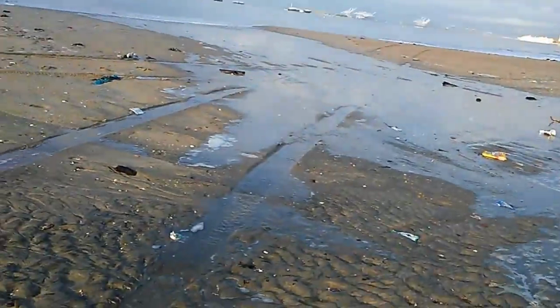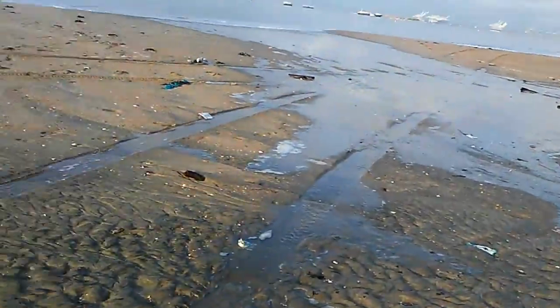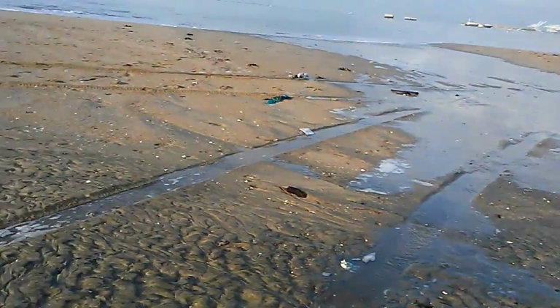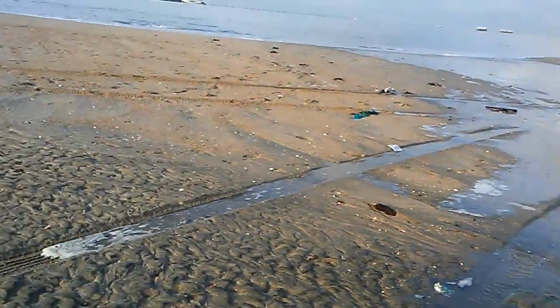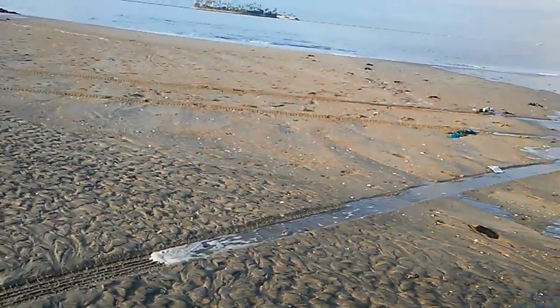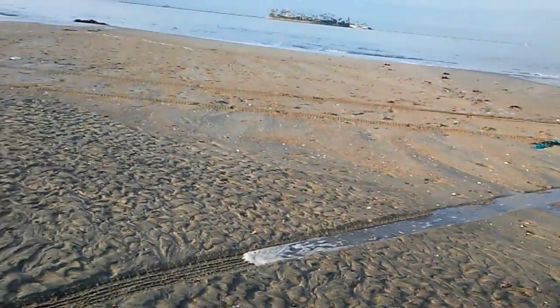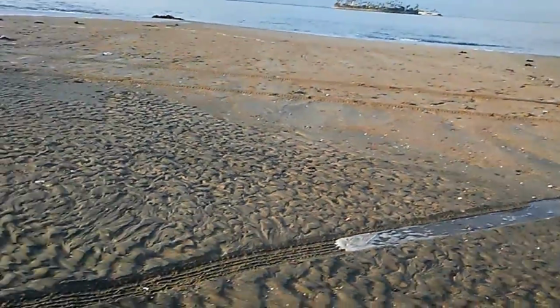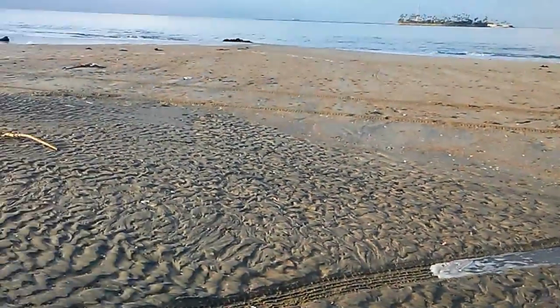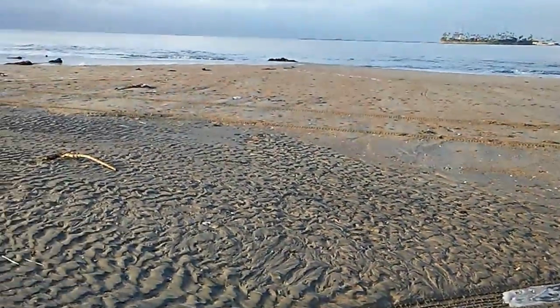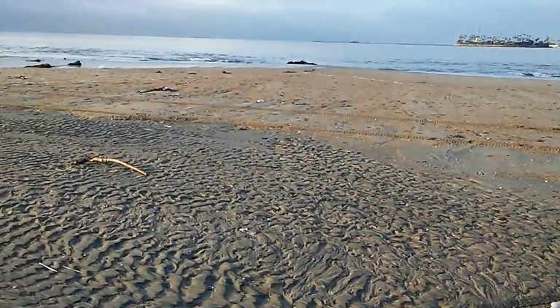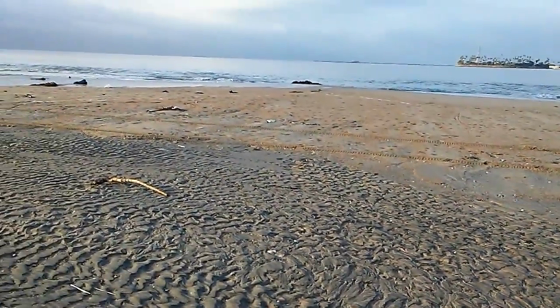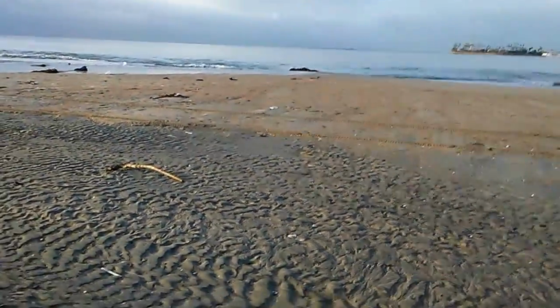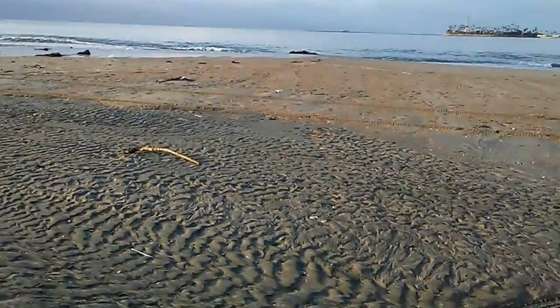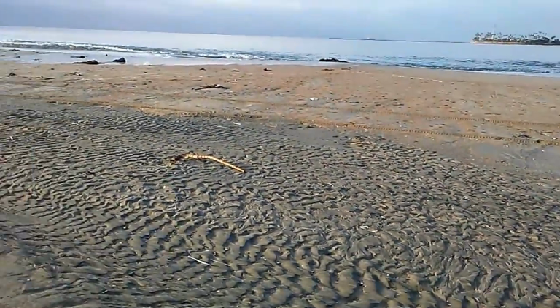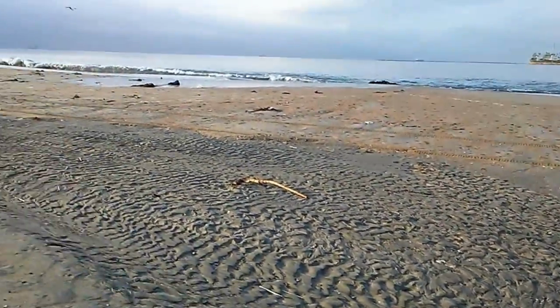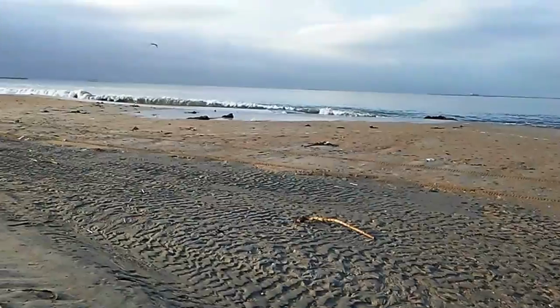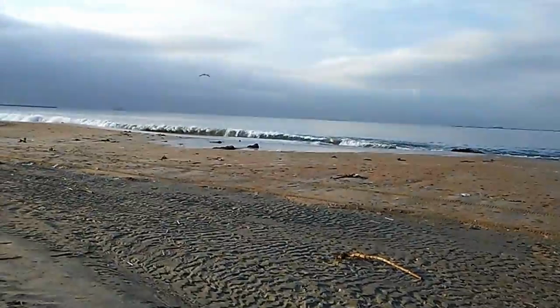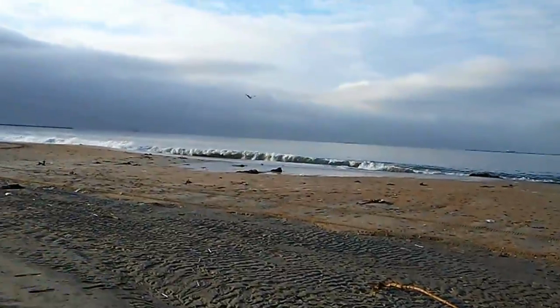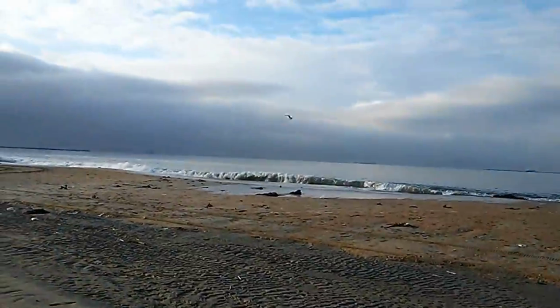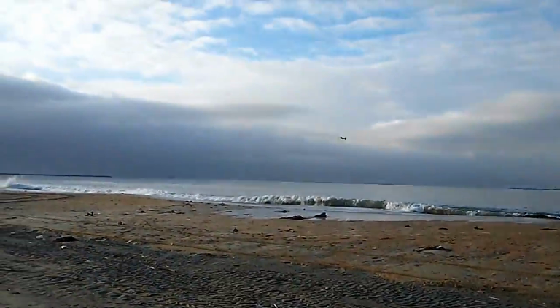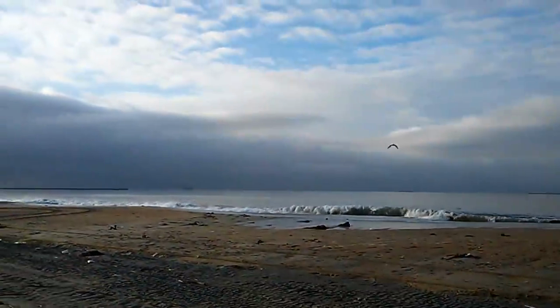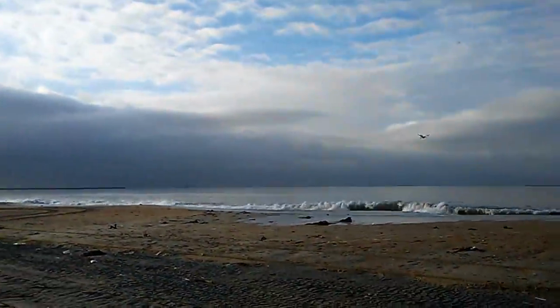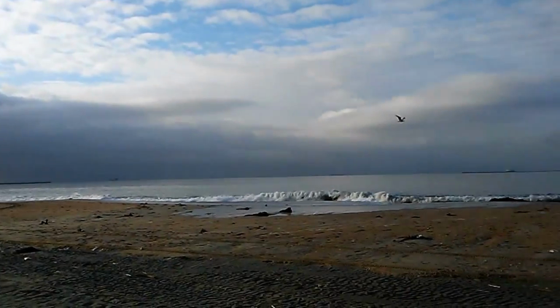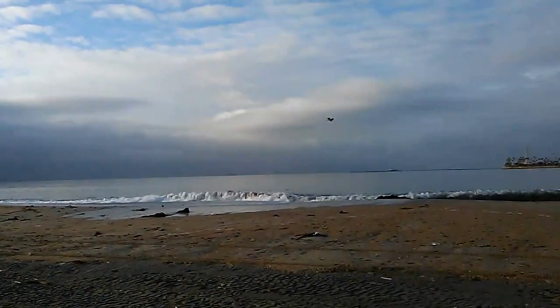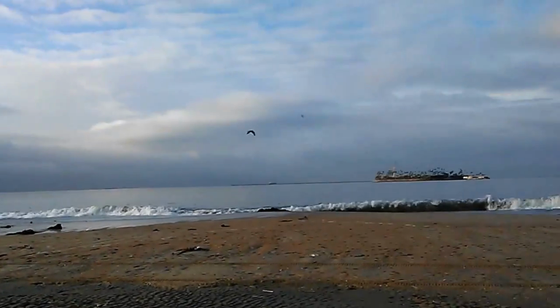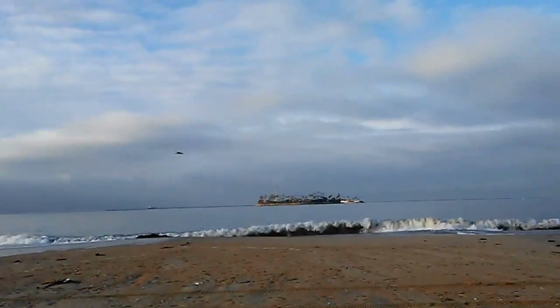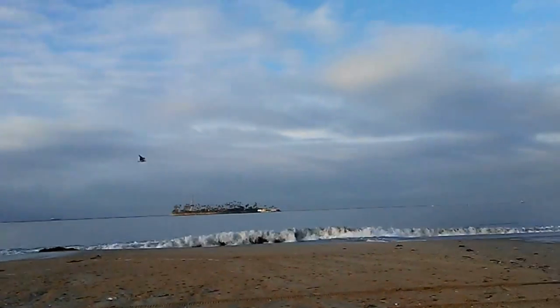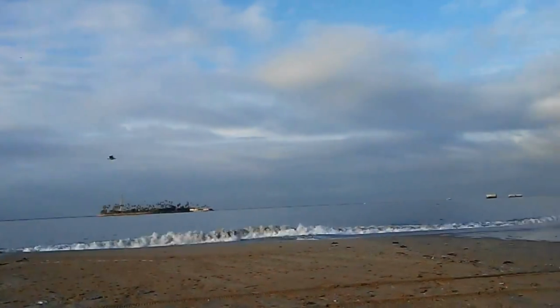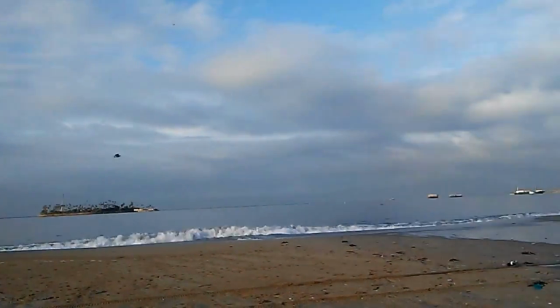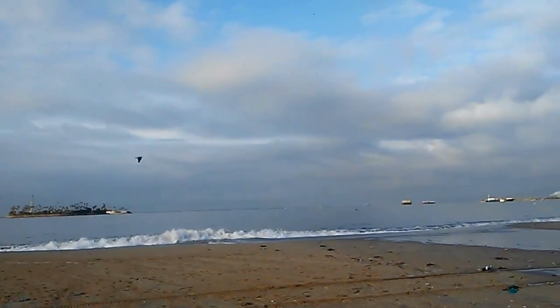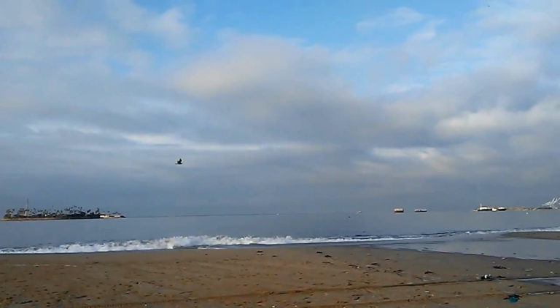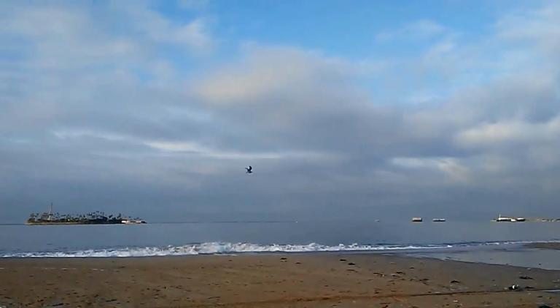It won't be long before this entire area is covered in water. Time to get some pretty big waves.